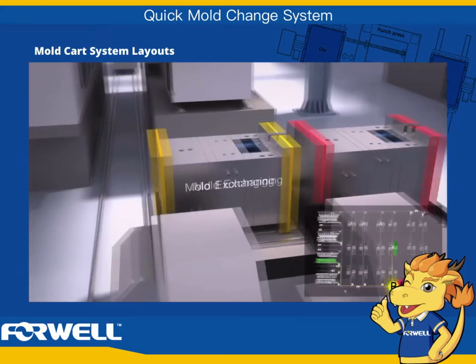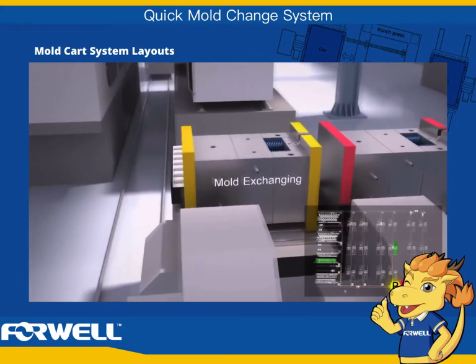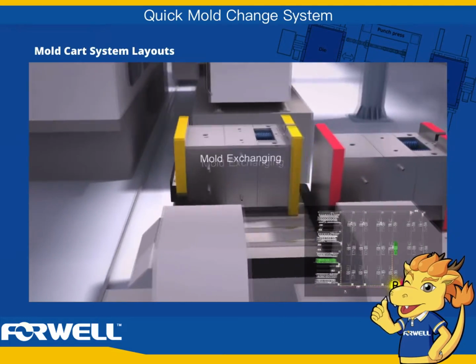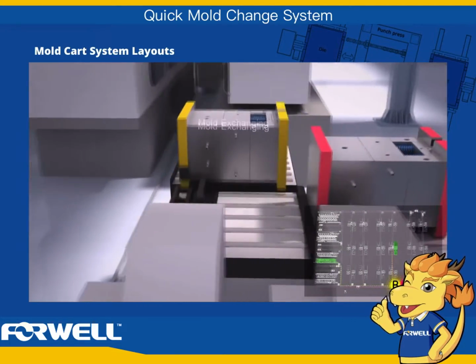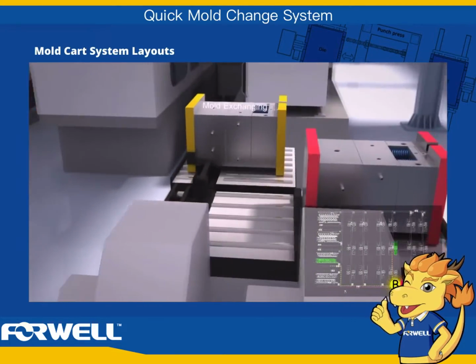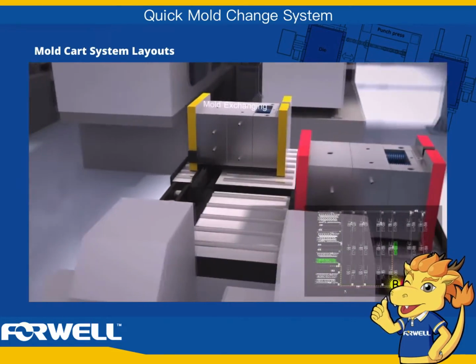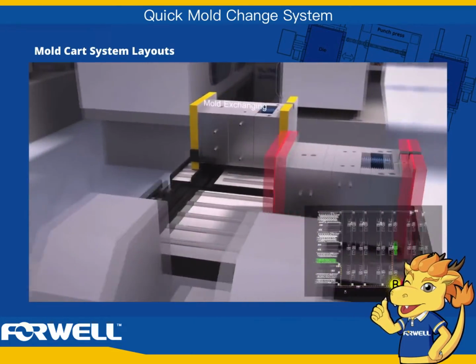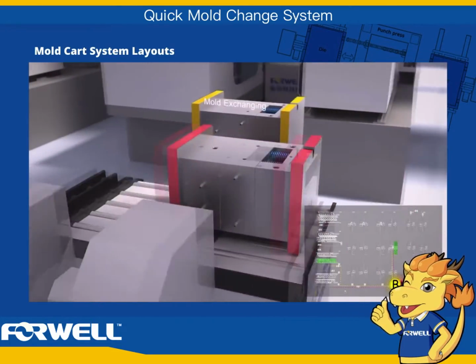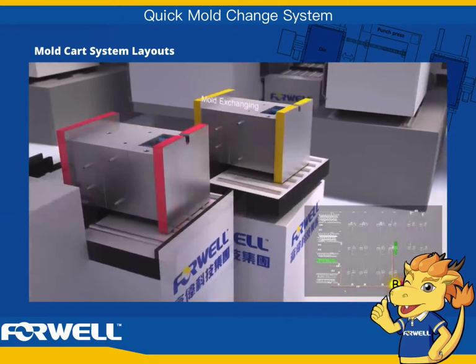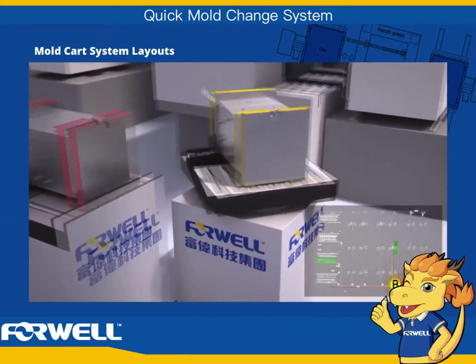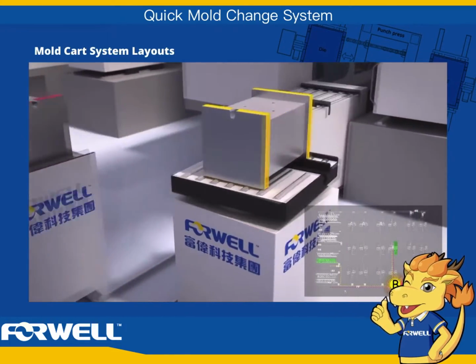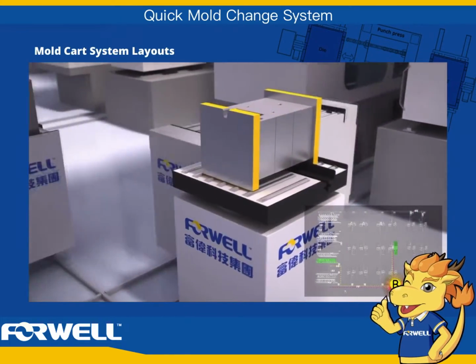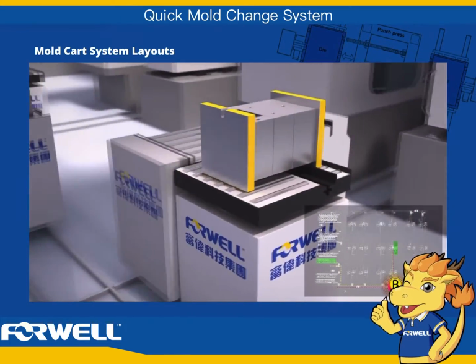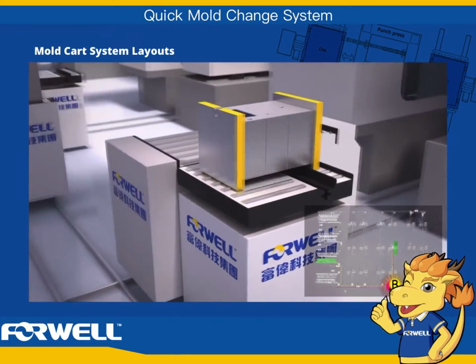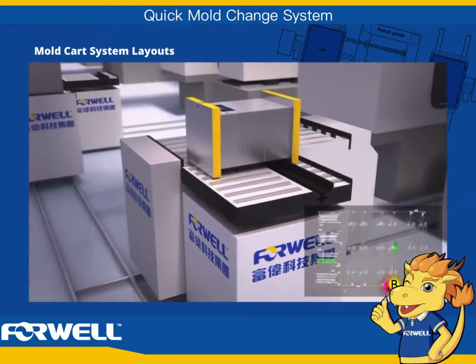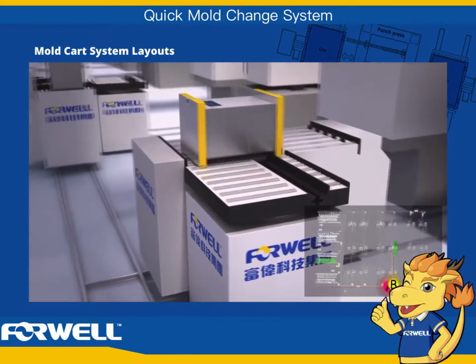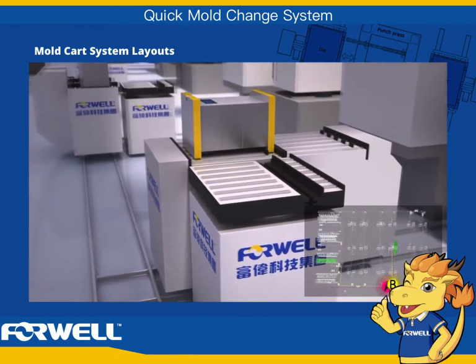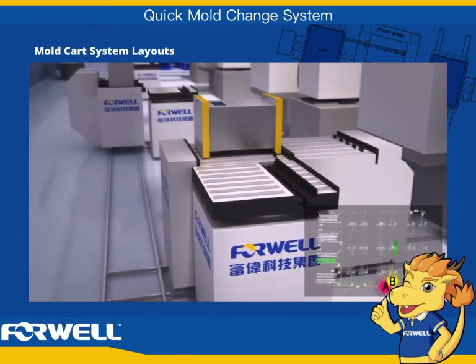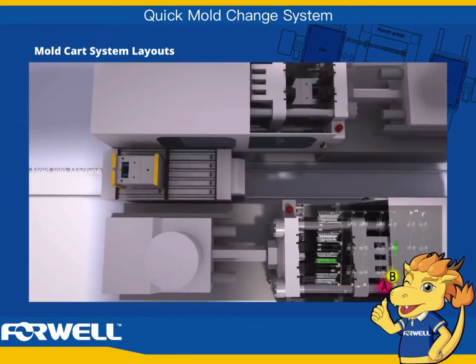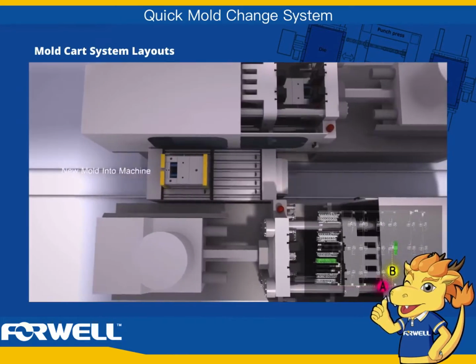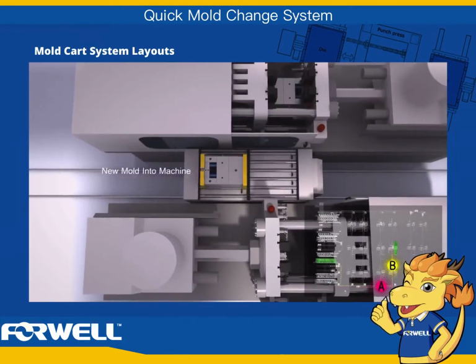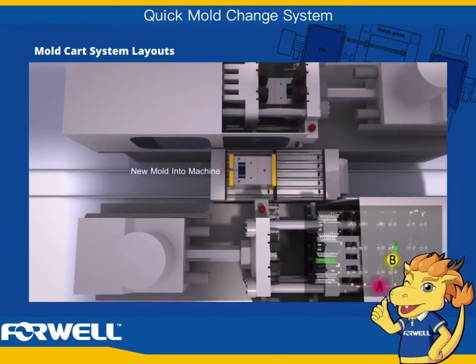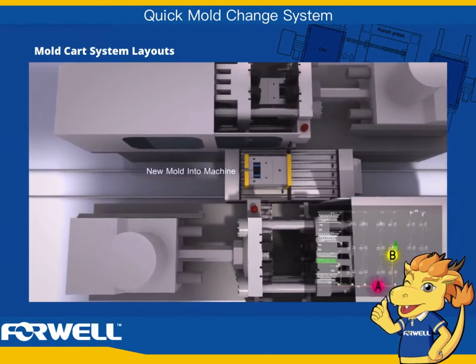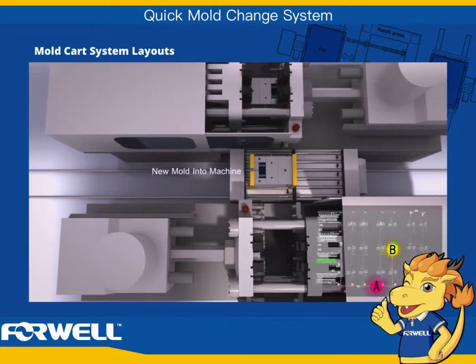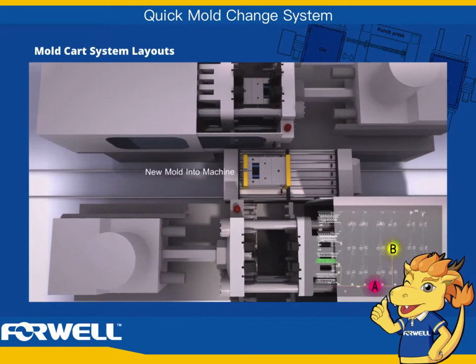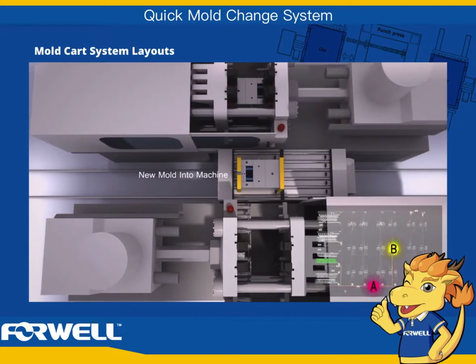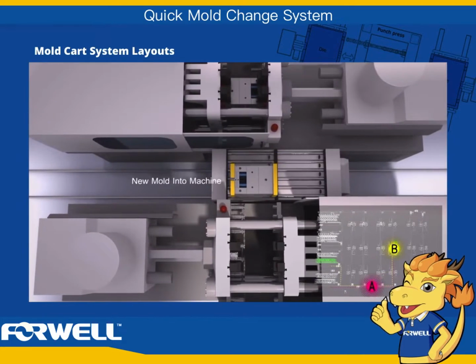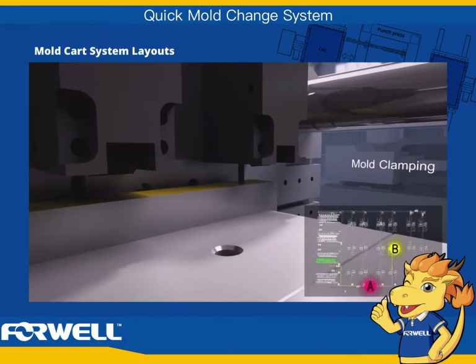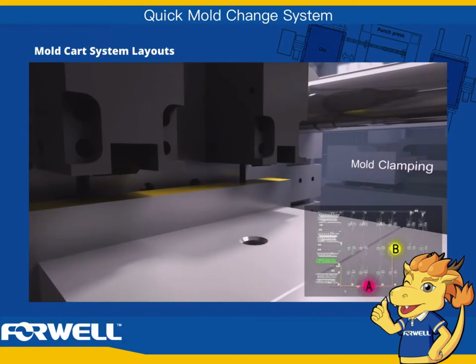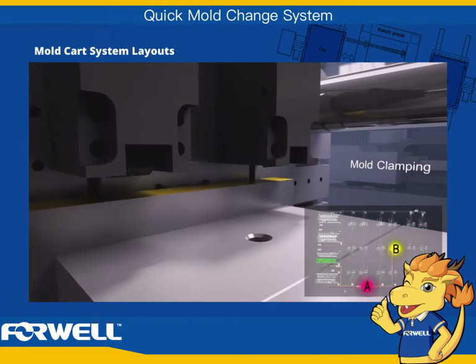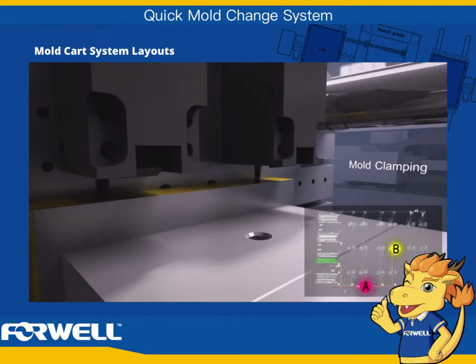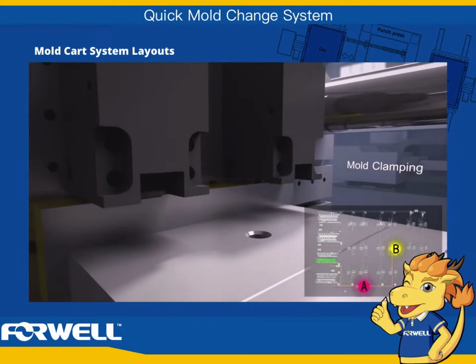Below you can see the different layout configurations possible when combining 4WELL's quick mold change system with 4WELL's mold cart system.